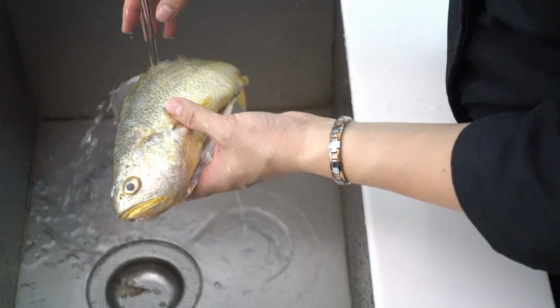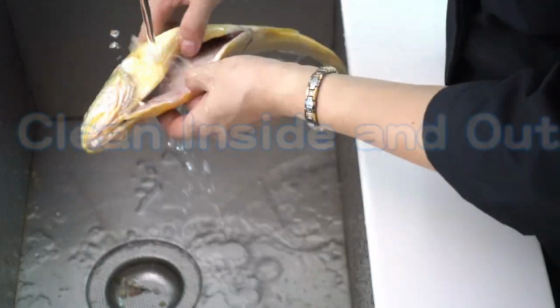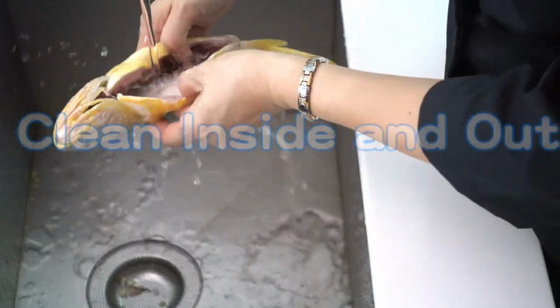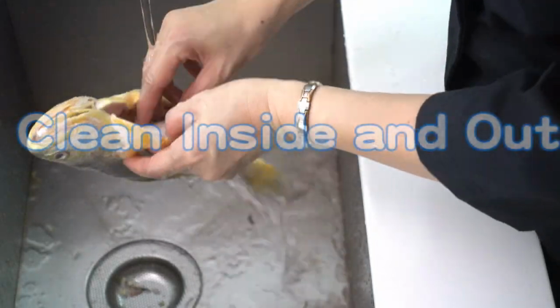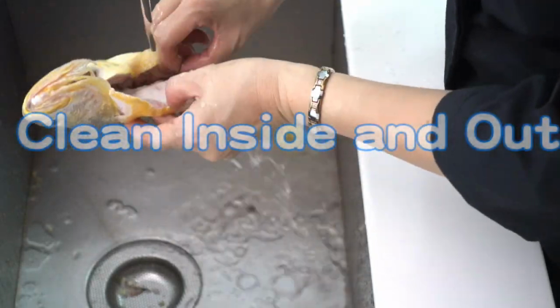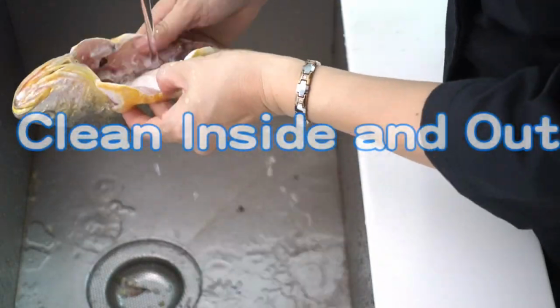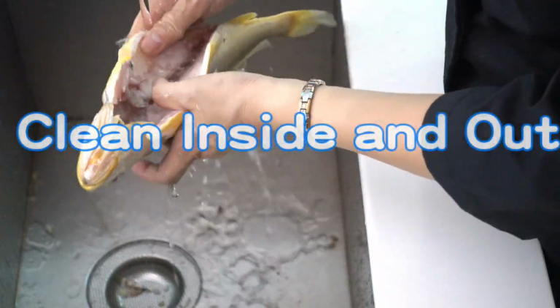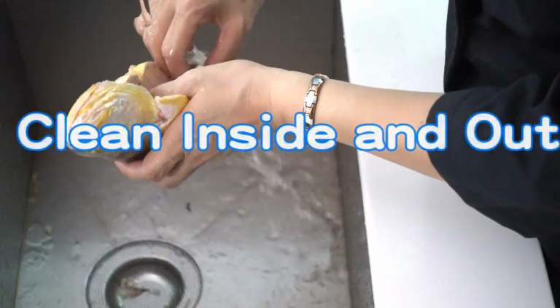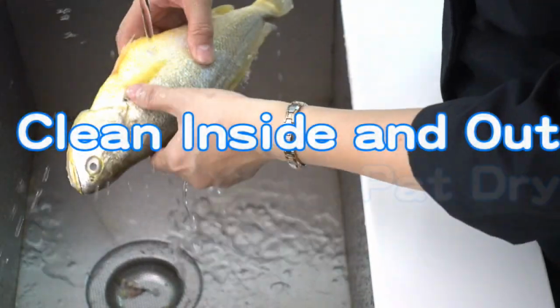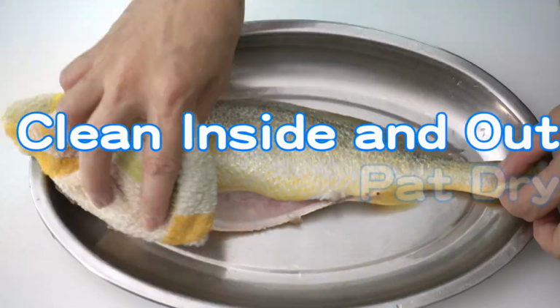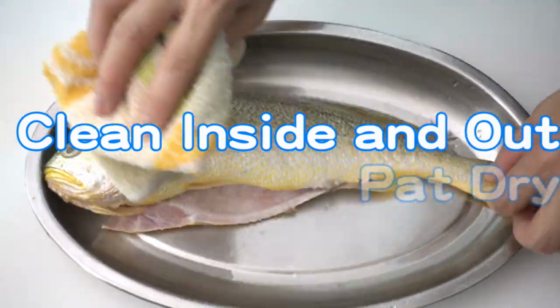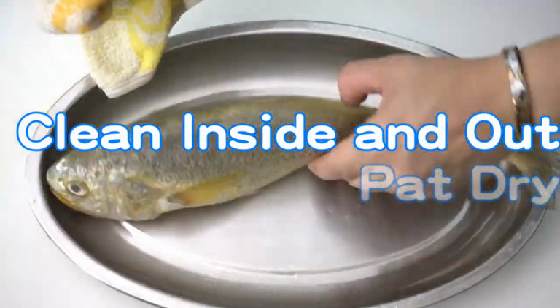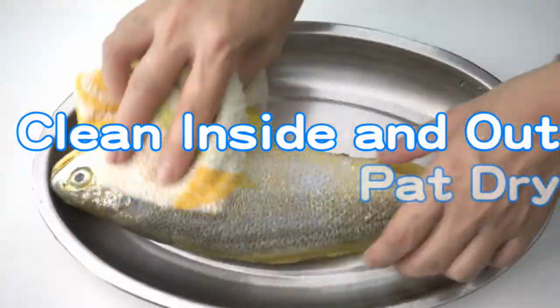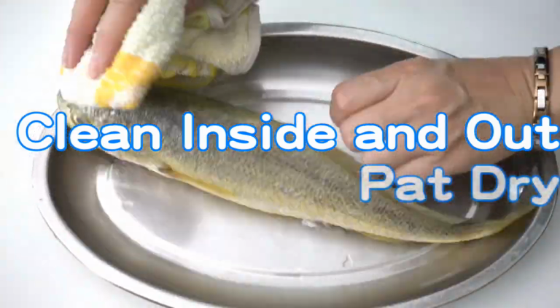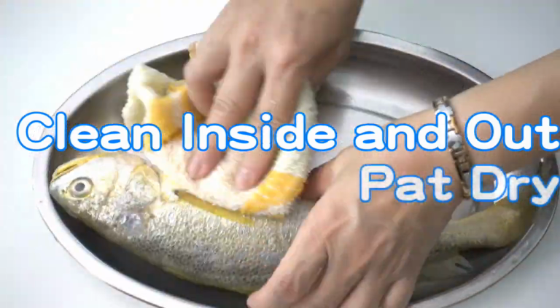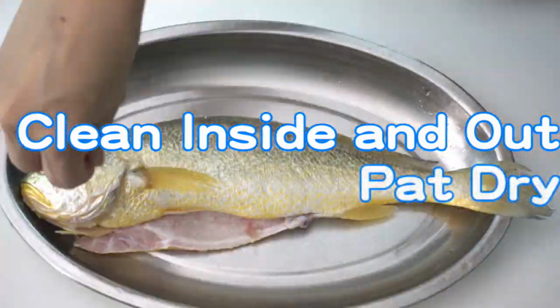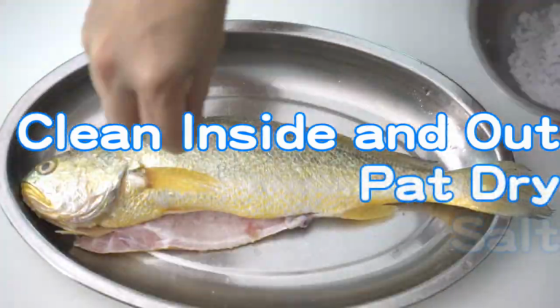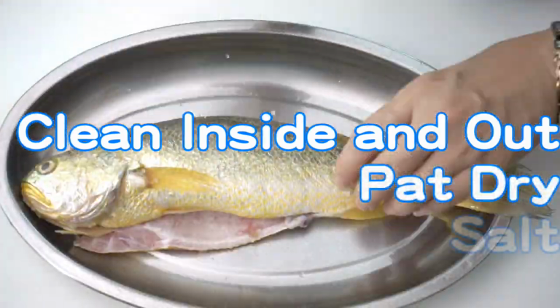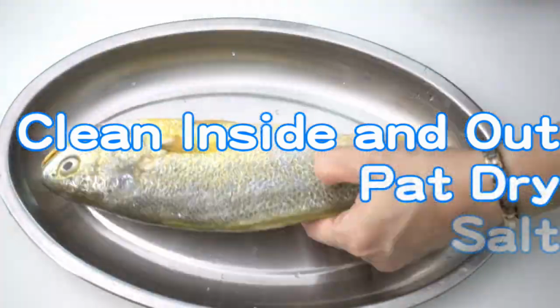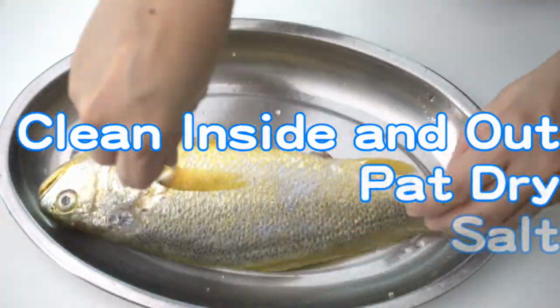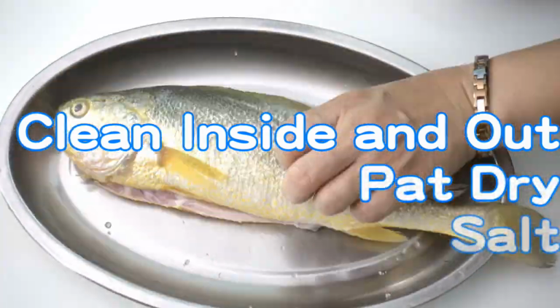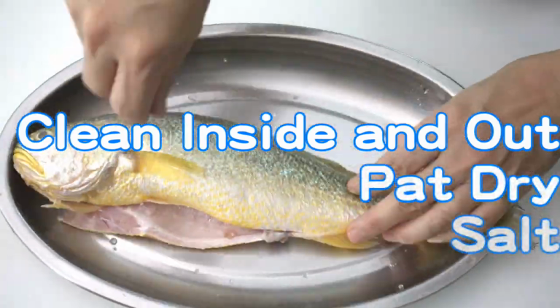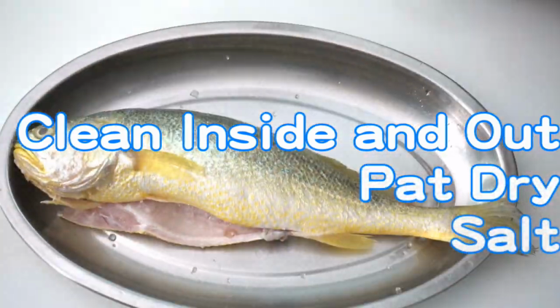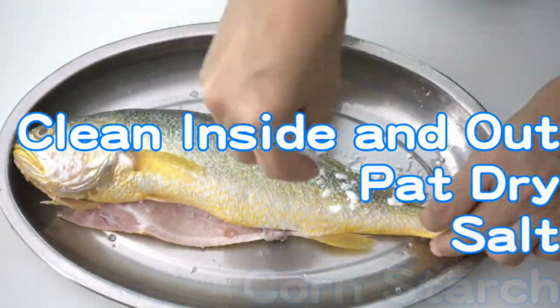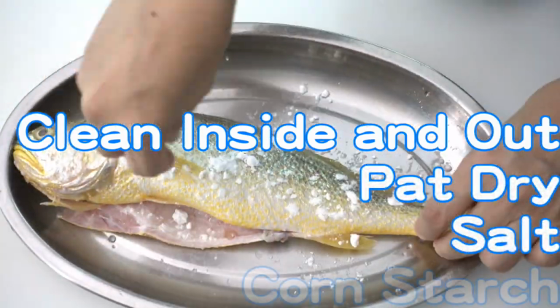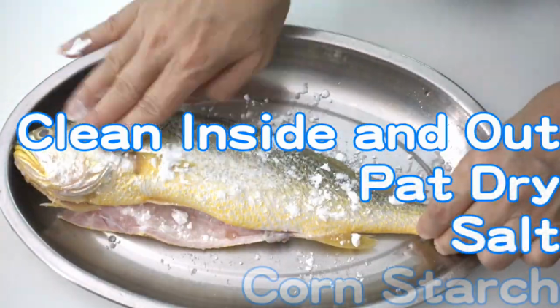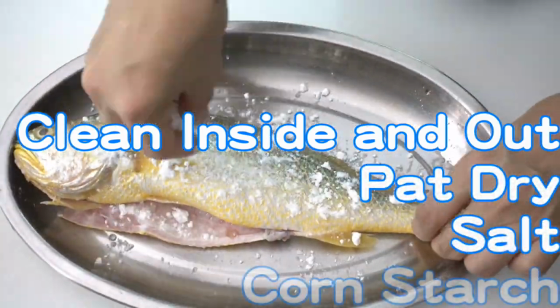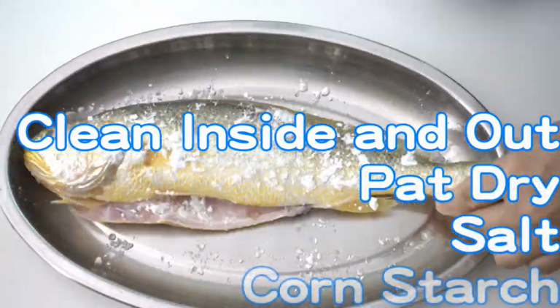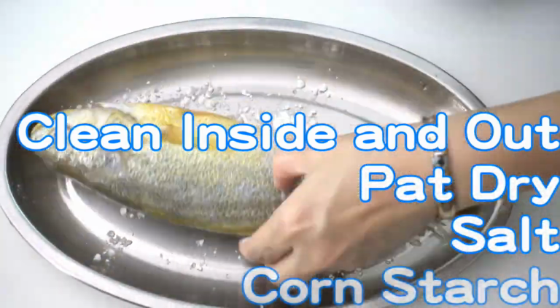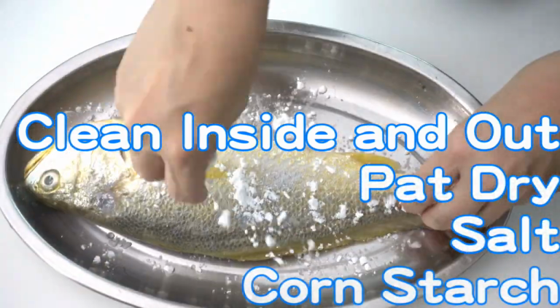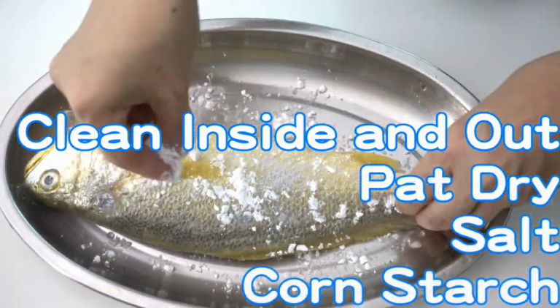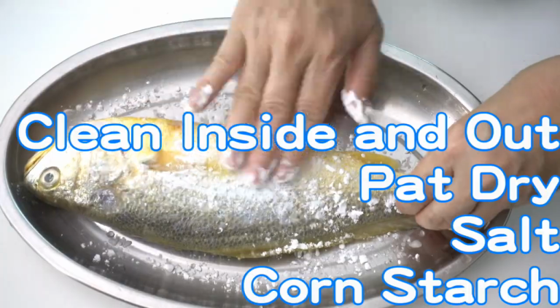Clean the yellow croaker inside and out. Pat dry, sprinkle some salt and coat with a thin layer of cornstarch, and set aside.